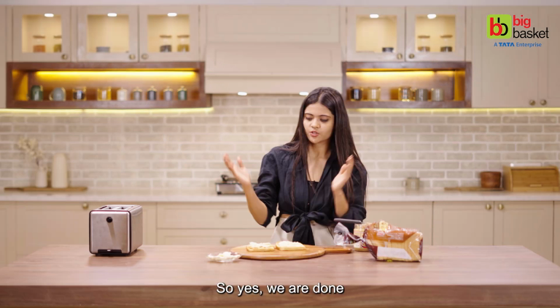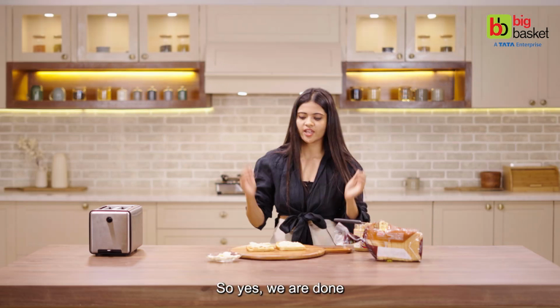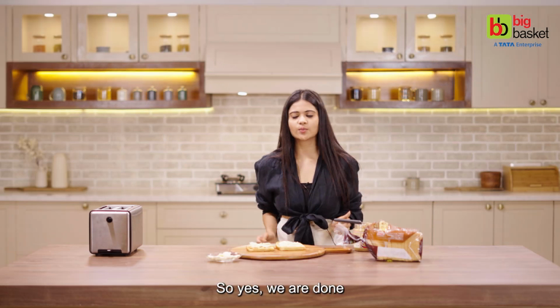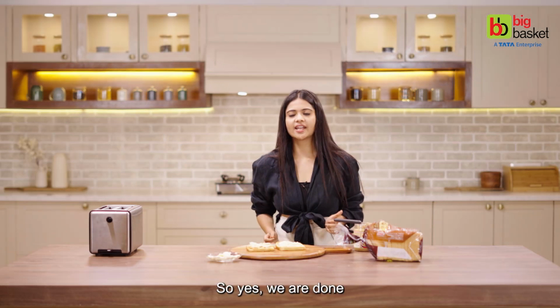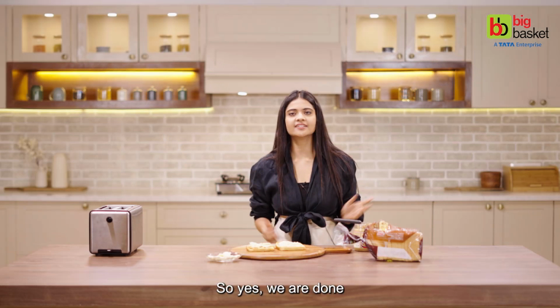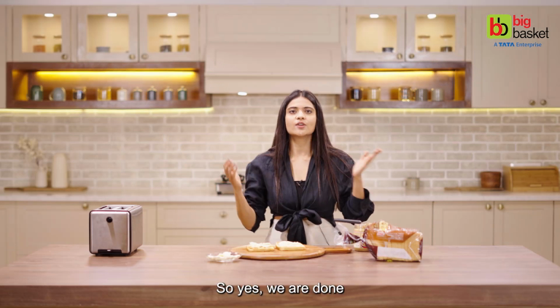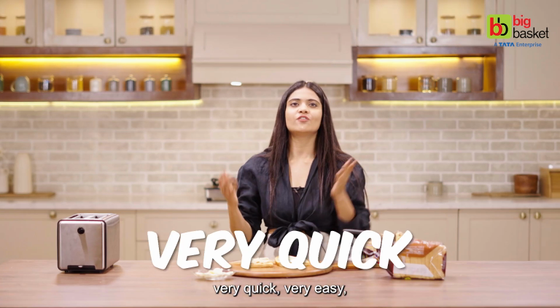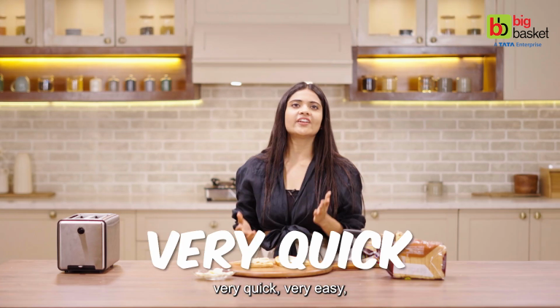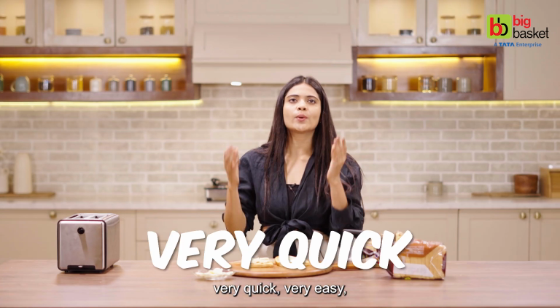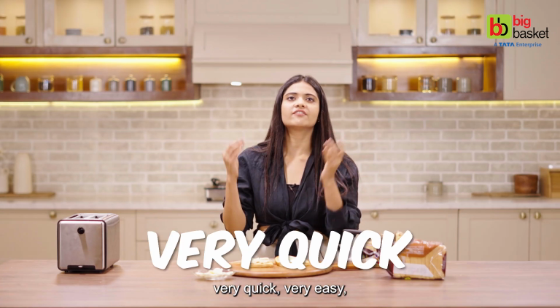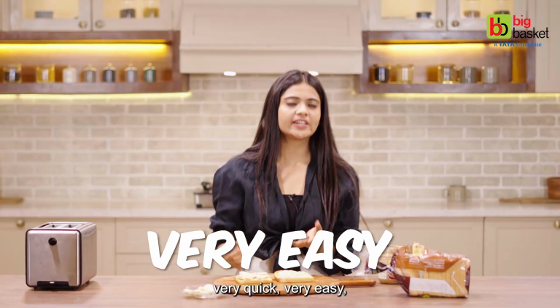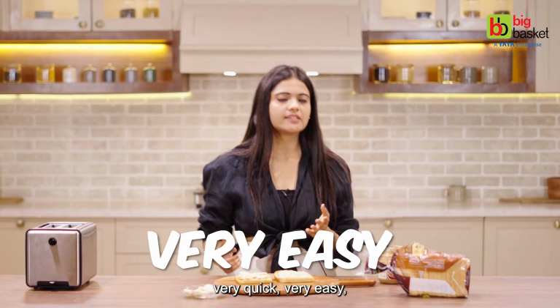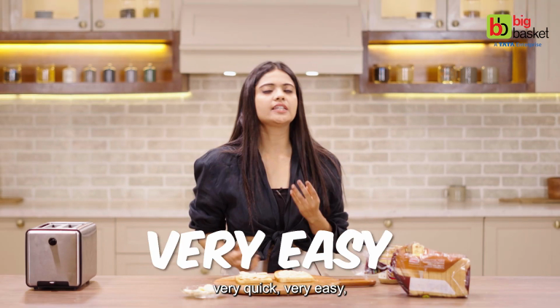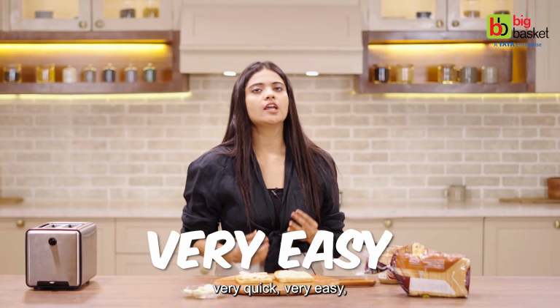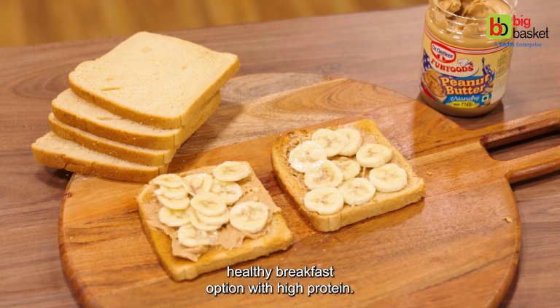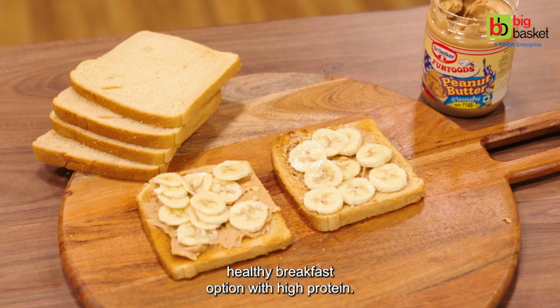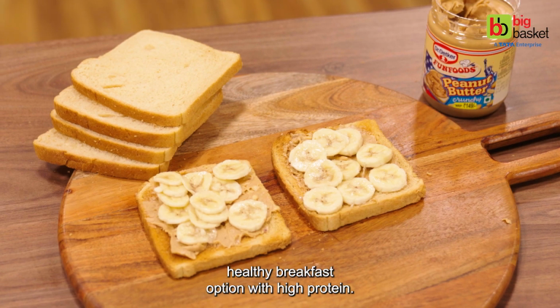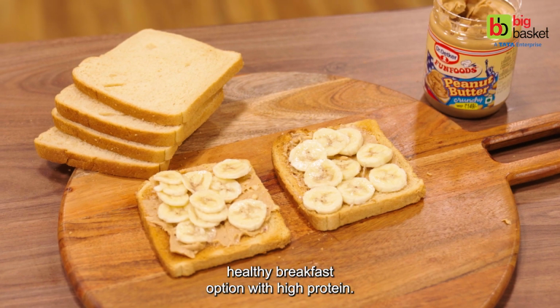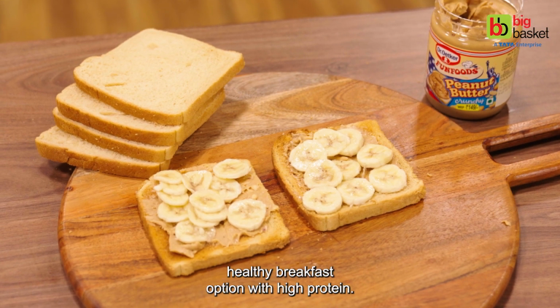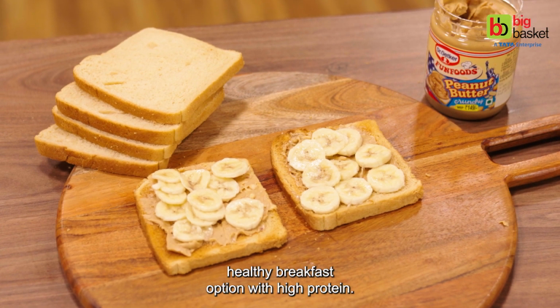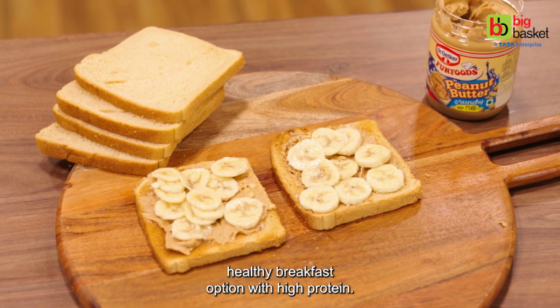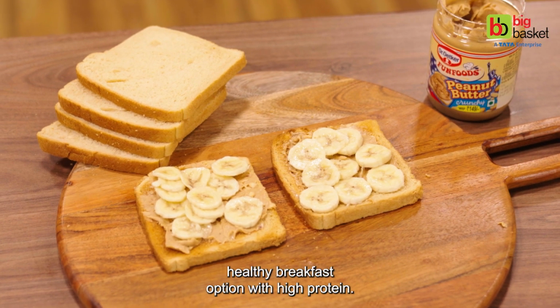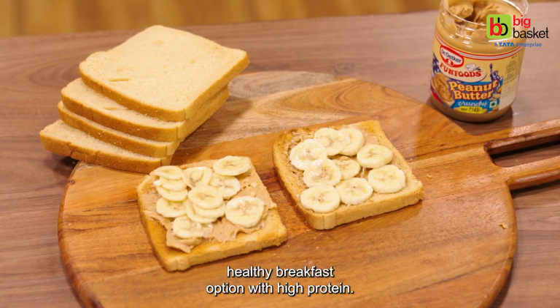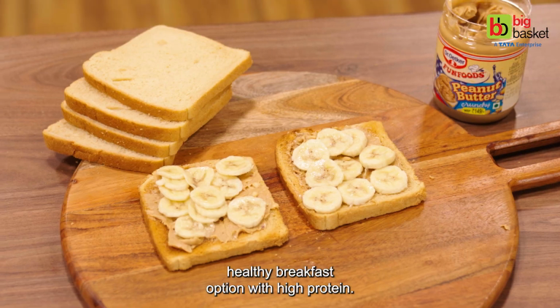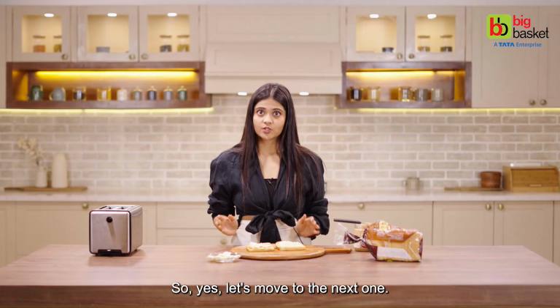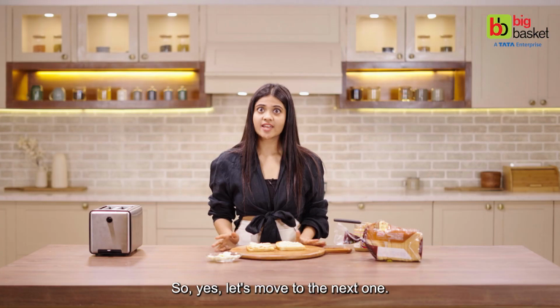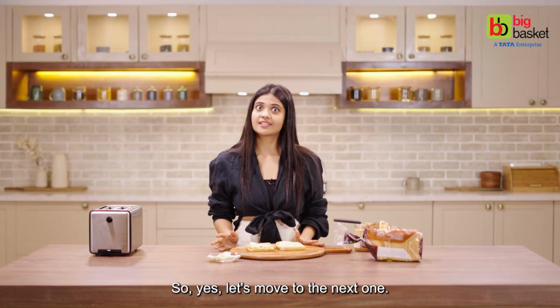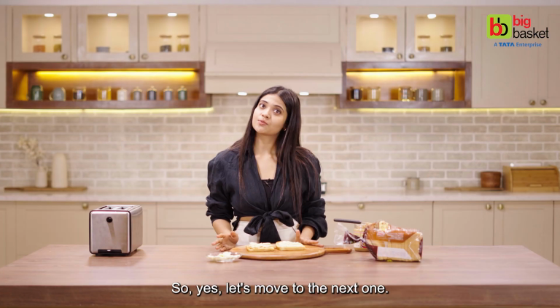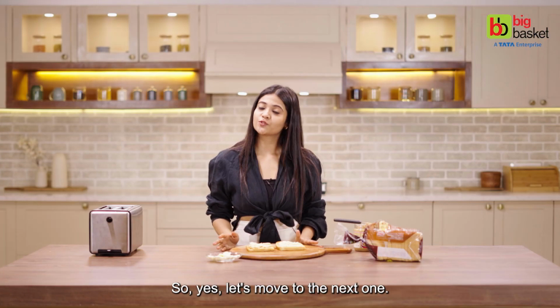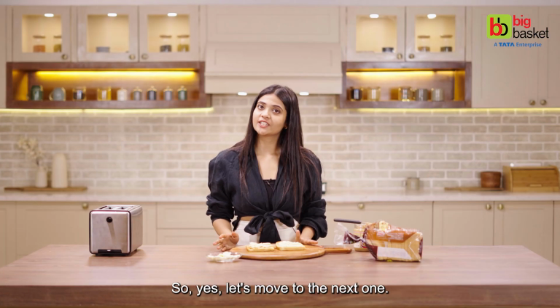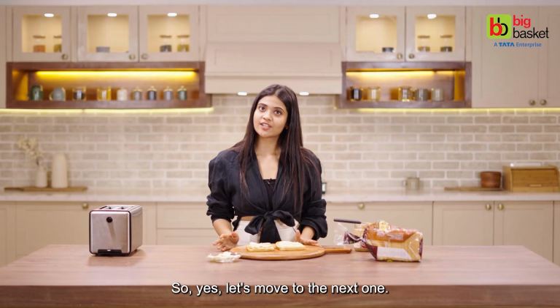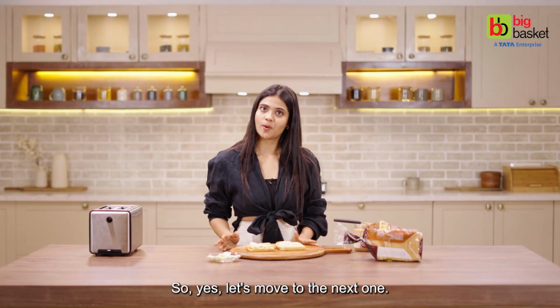And it turns out to be one of the most amazing peanut butter banana toasts. So yes, we are done — very quick, very easy, and a healthy breakfast option with high protein. Let's move to the next one.